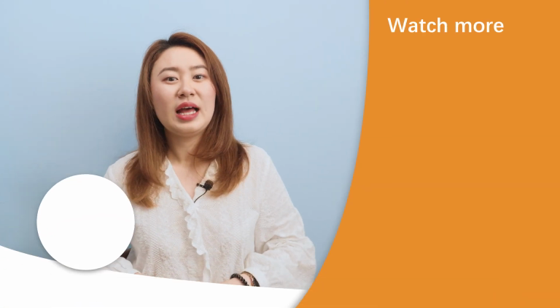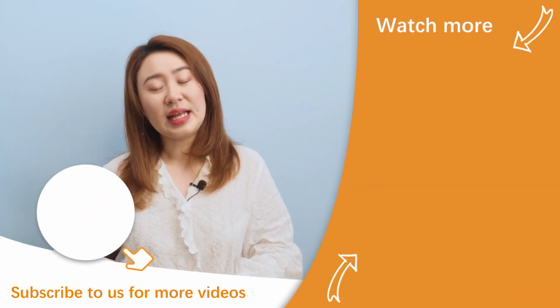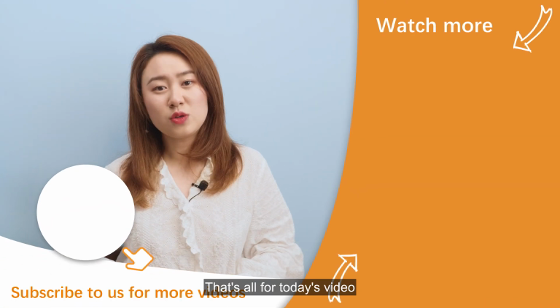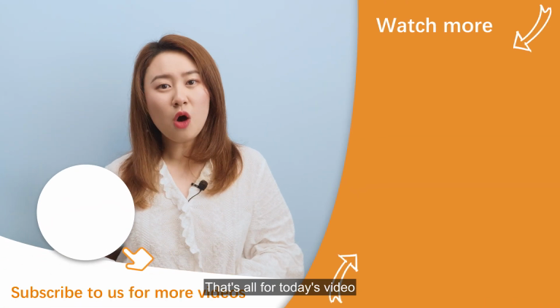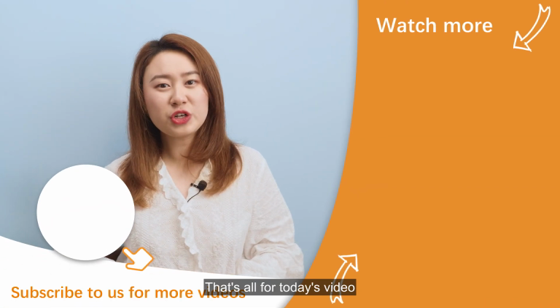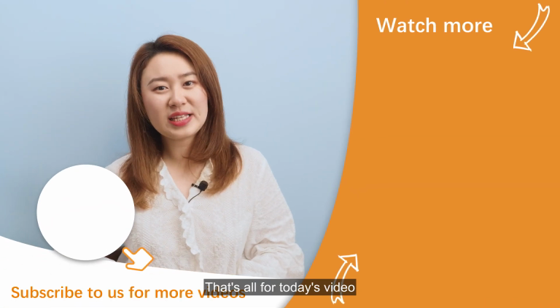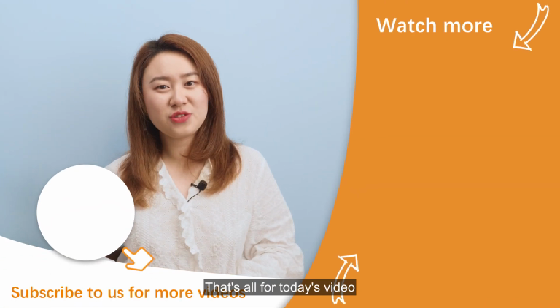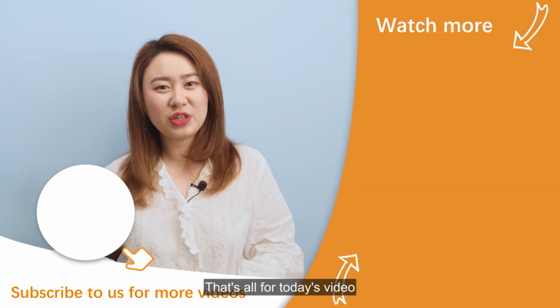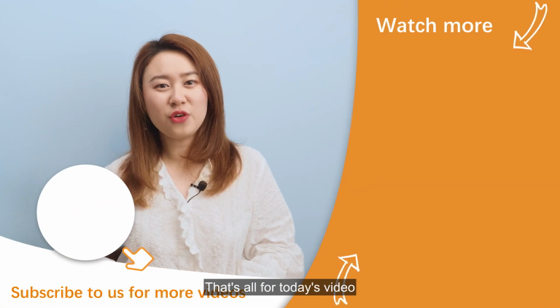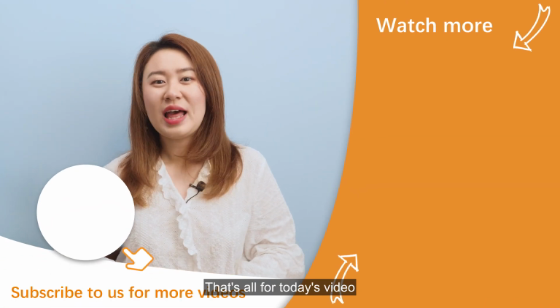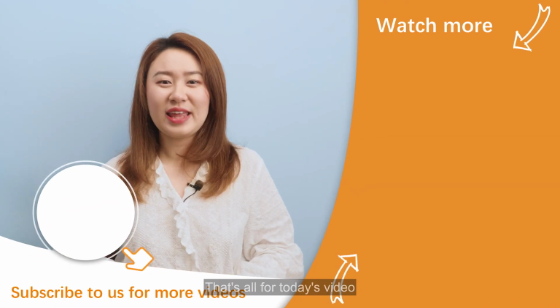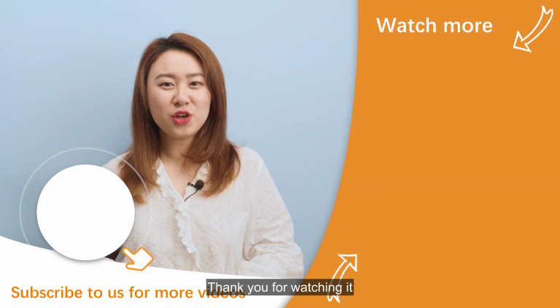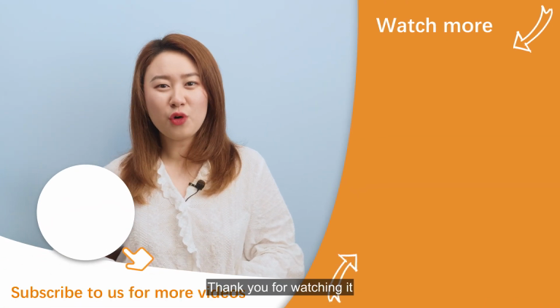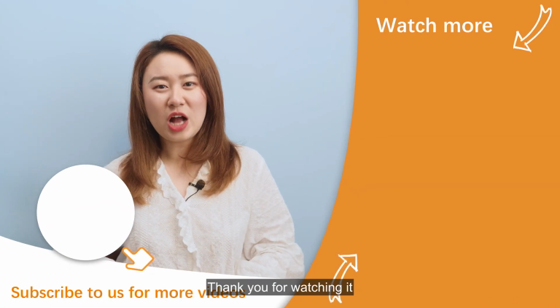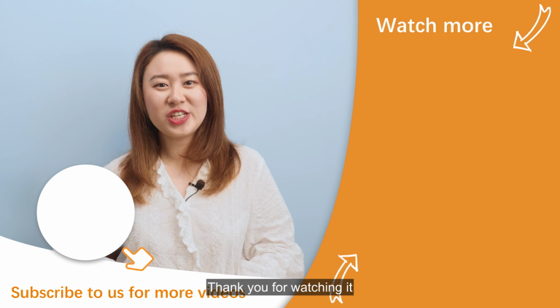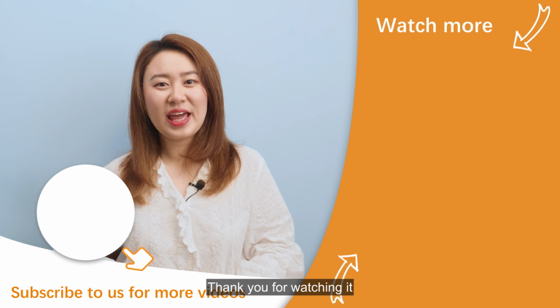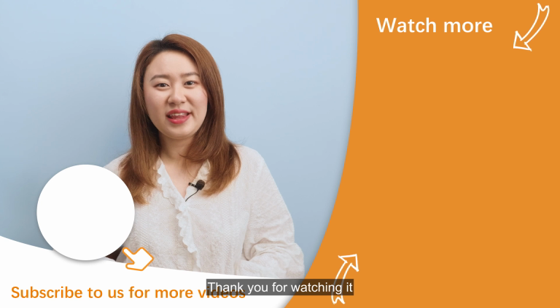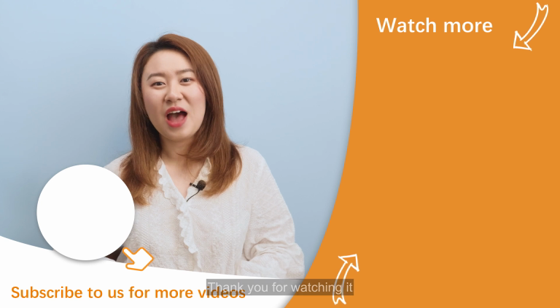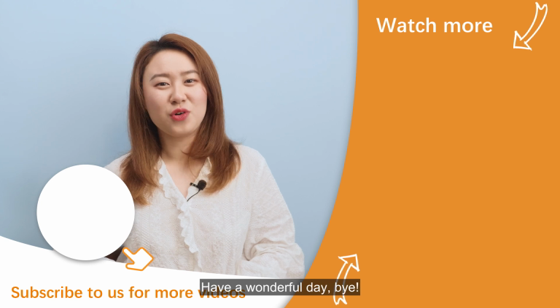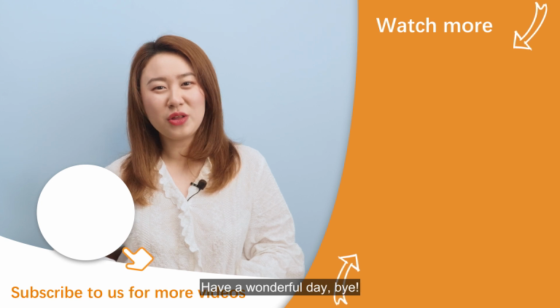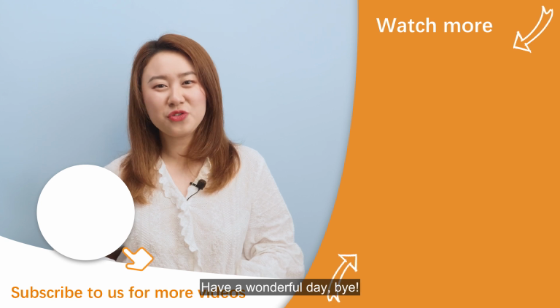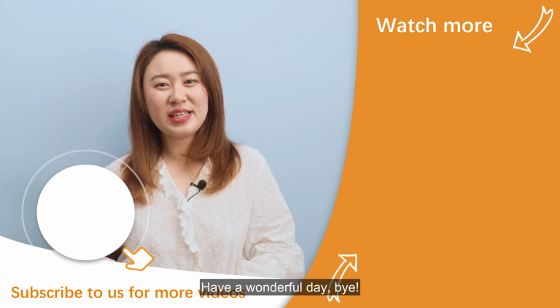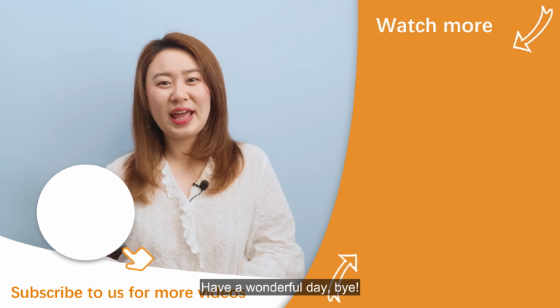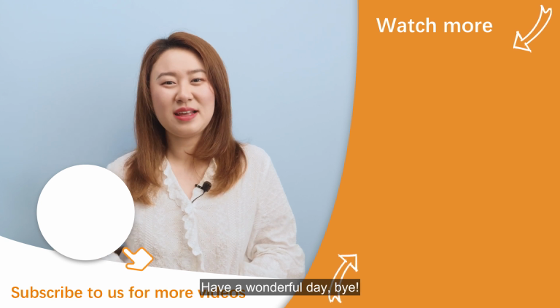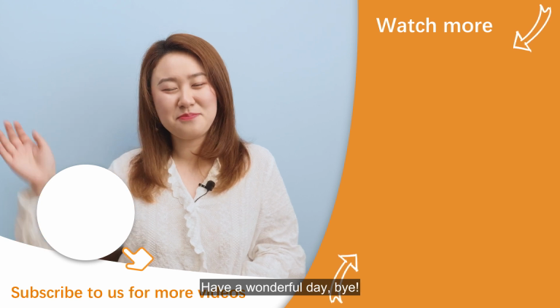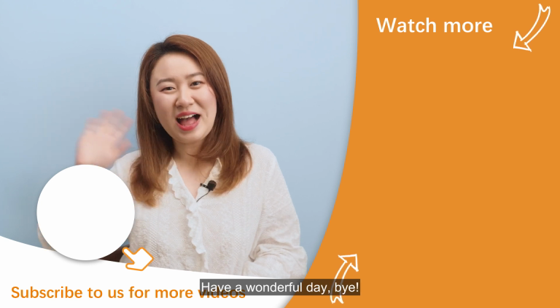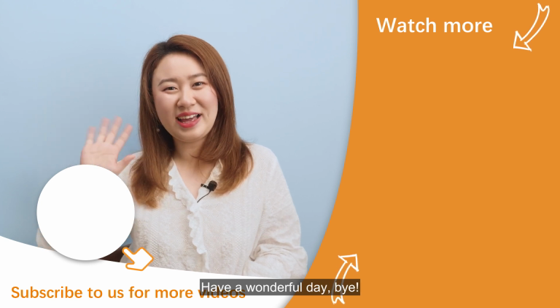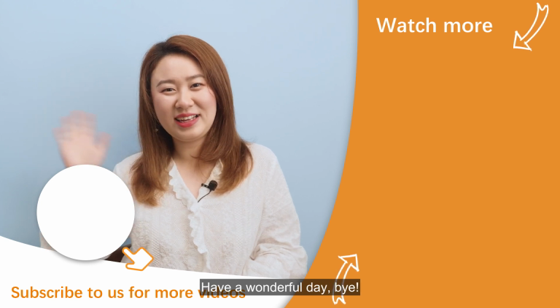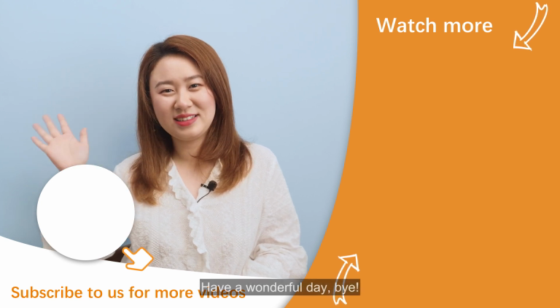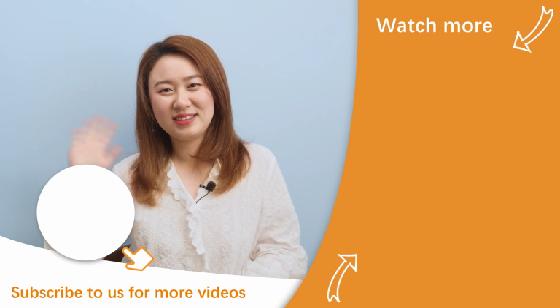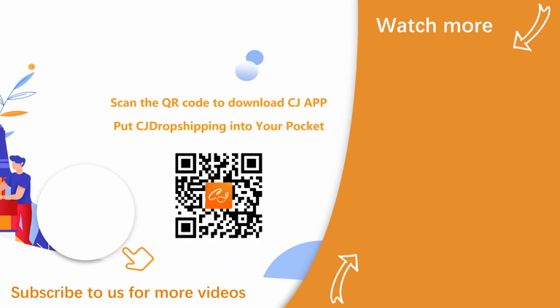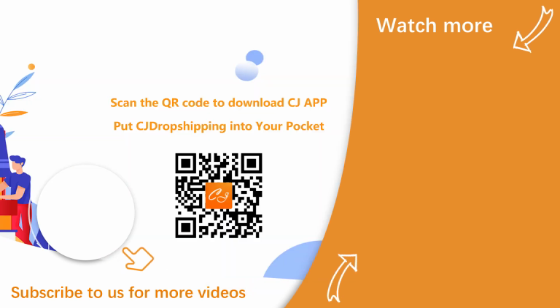That's all for today's video. Thank you for watching. Have a wonderful day. Bye!